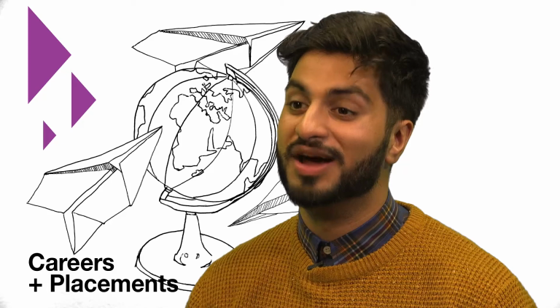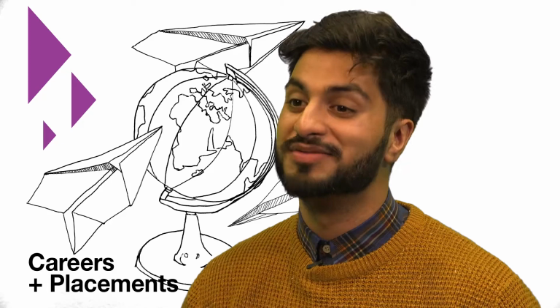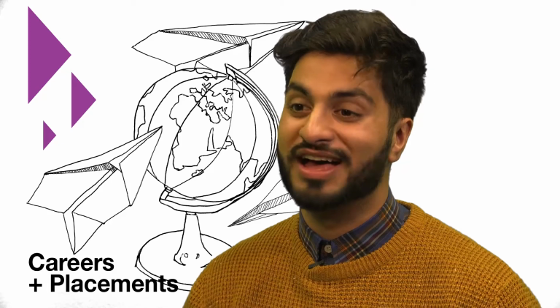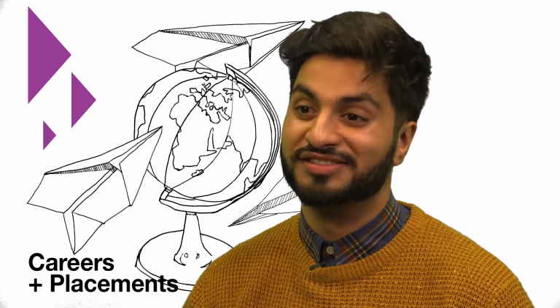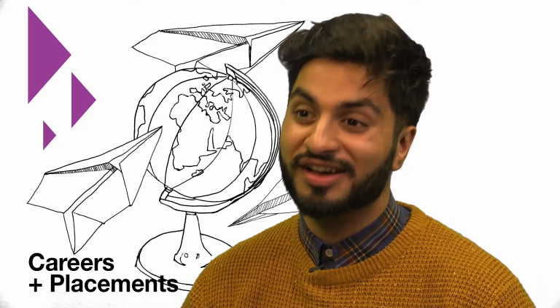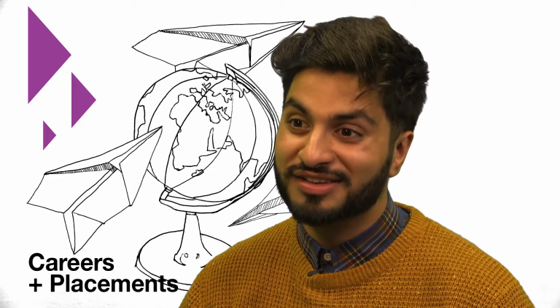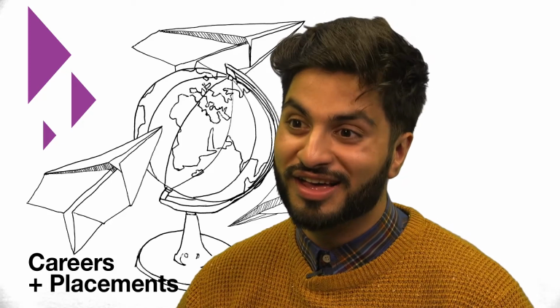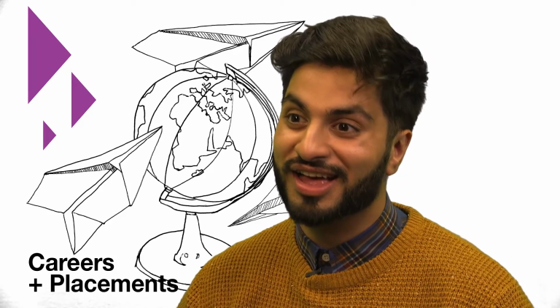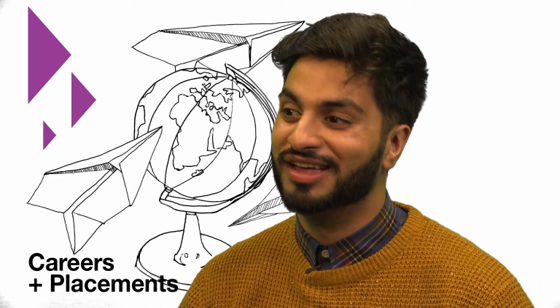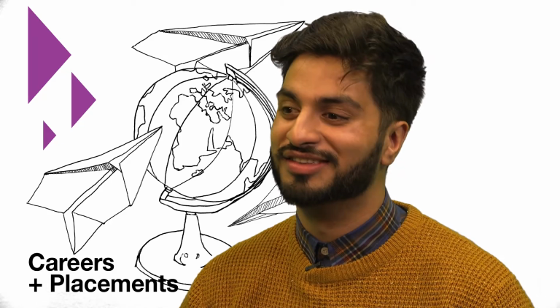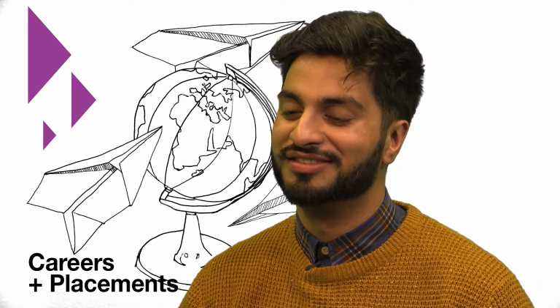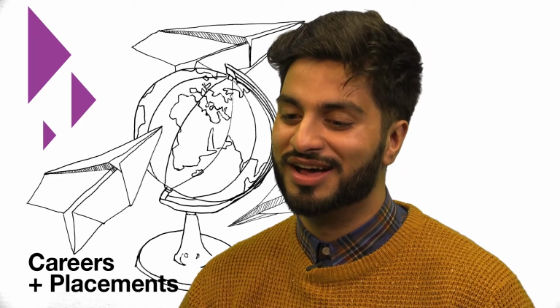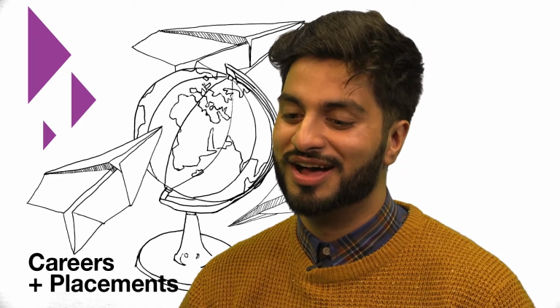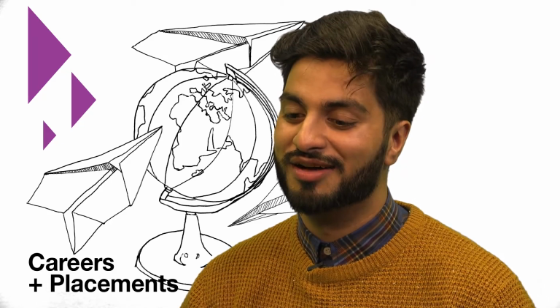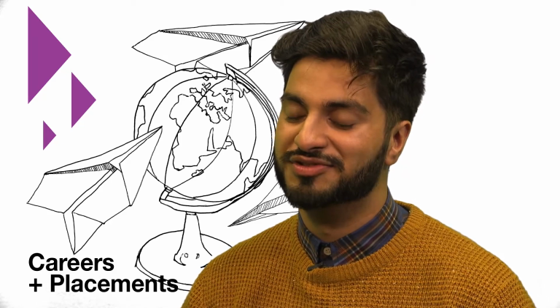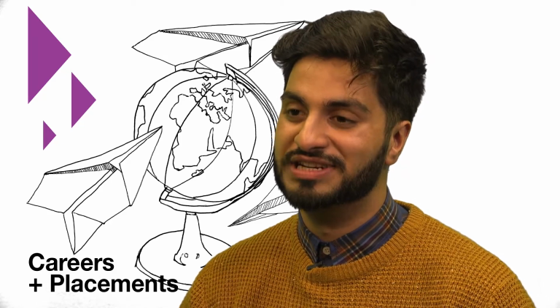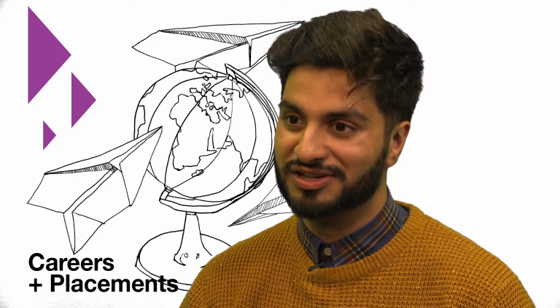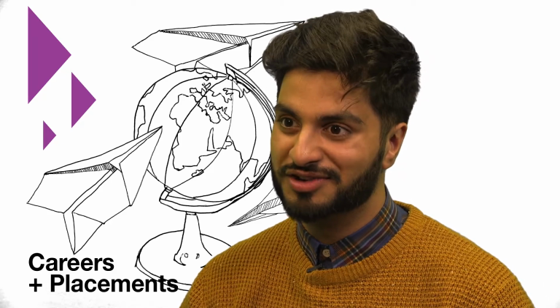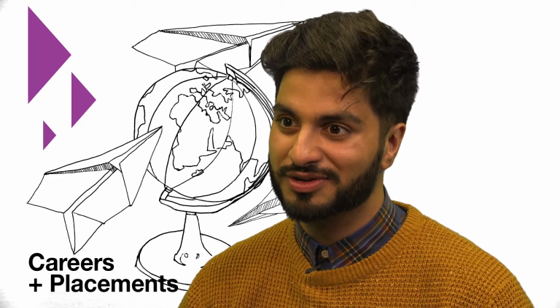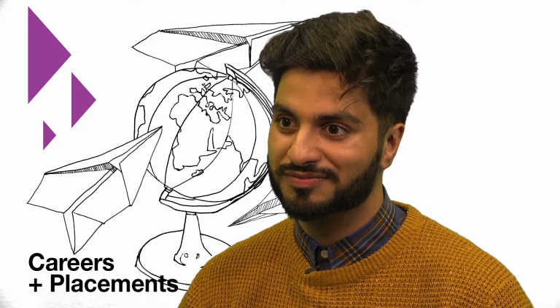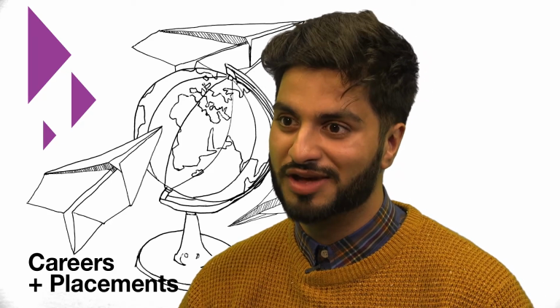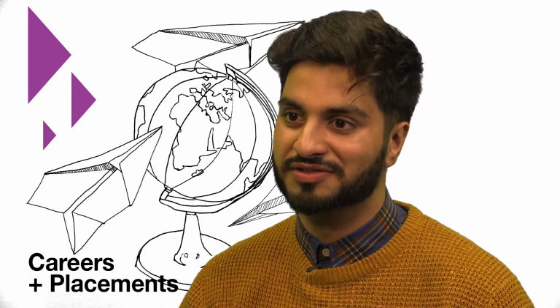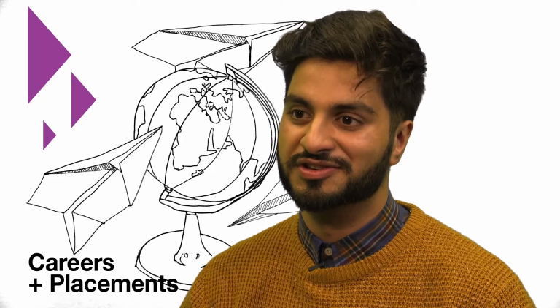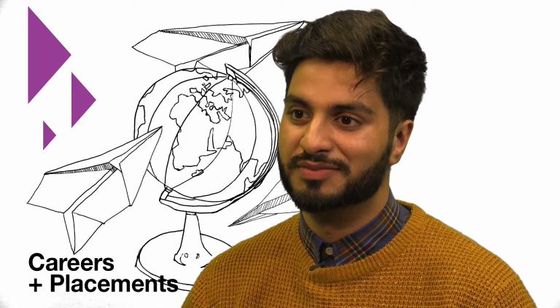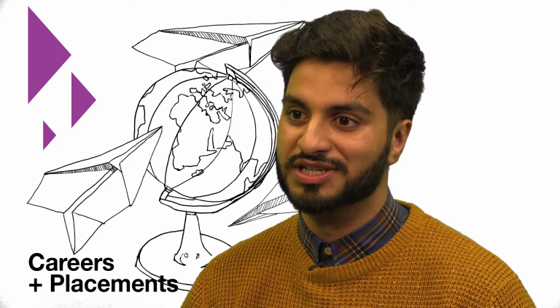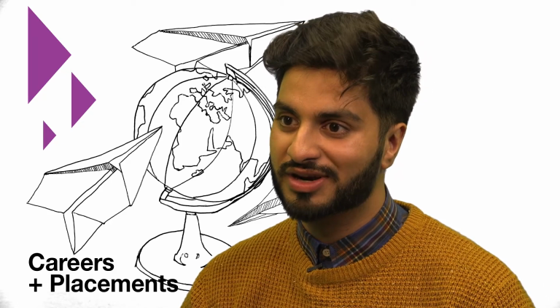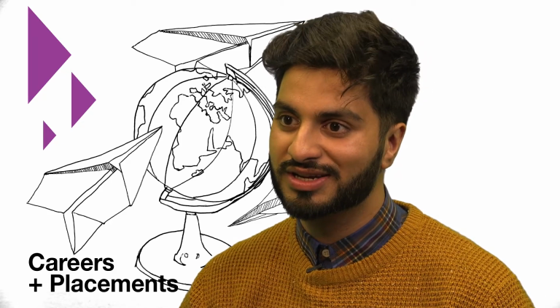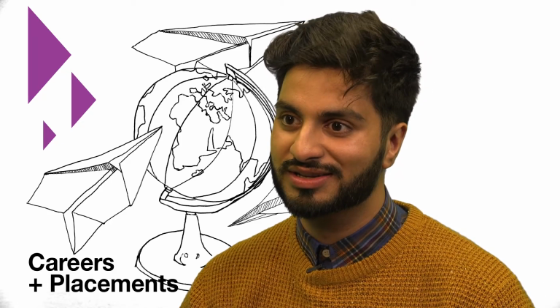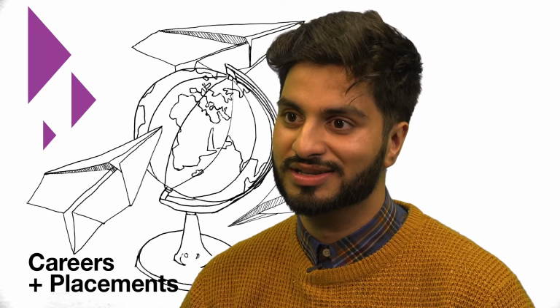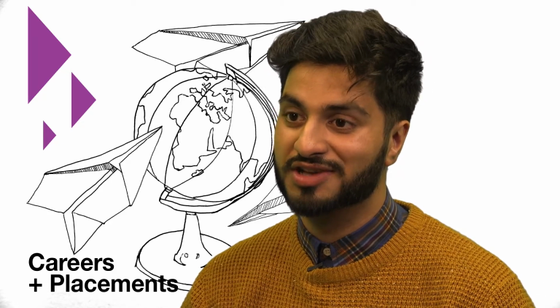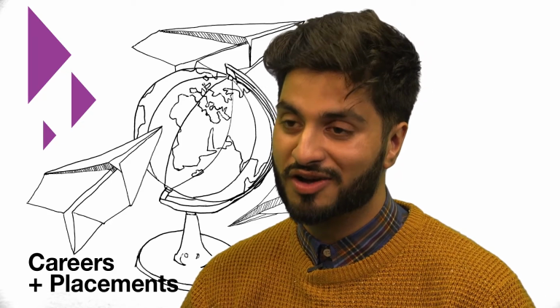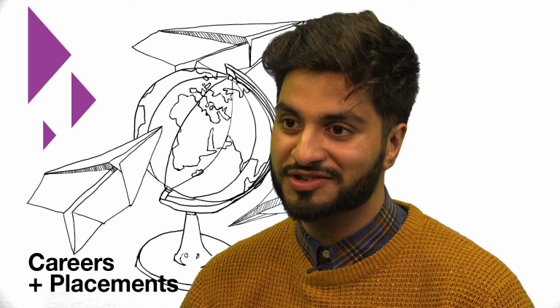My name is Ali Saeed and I'm a recent graduate. I just finished my degree in psychology.